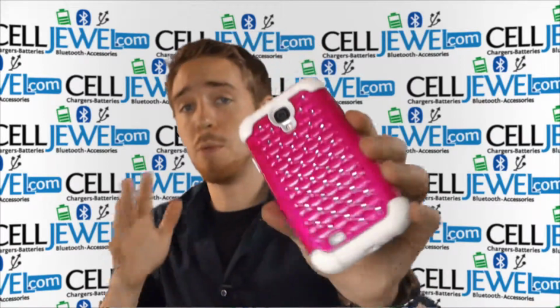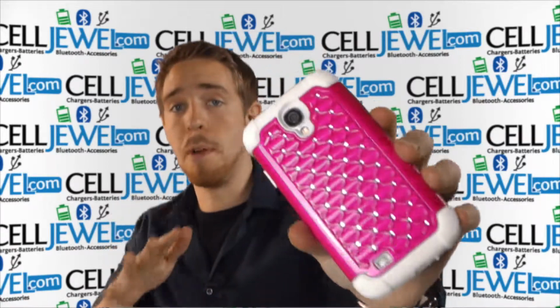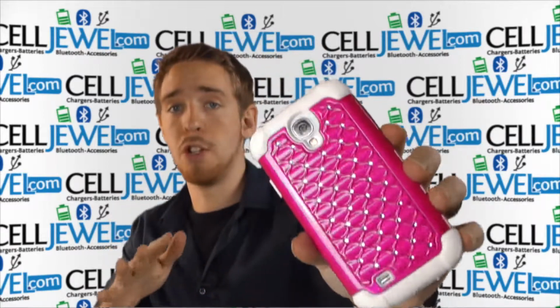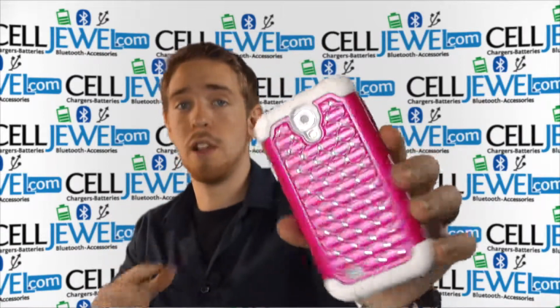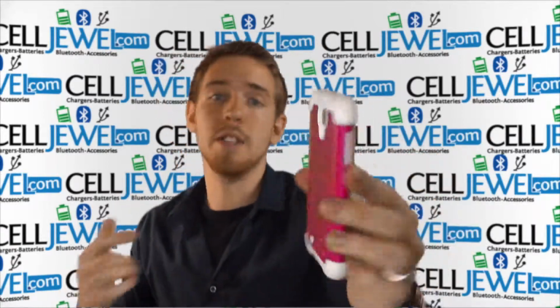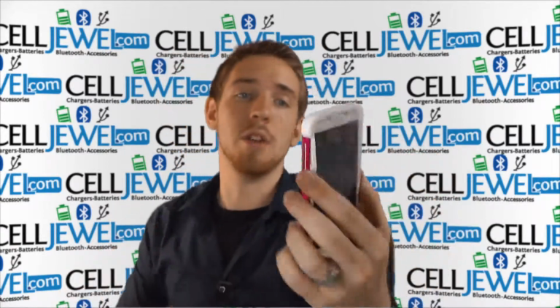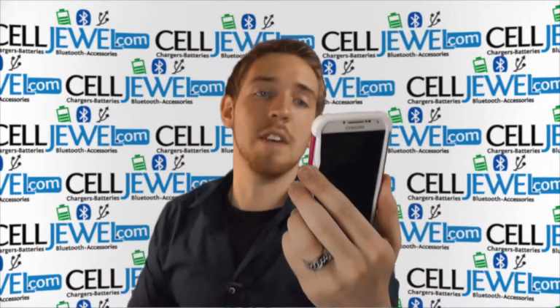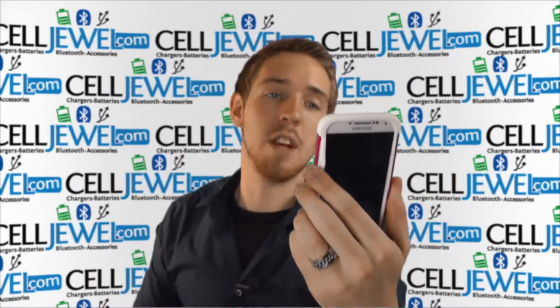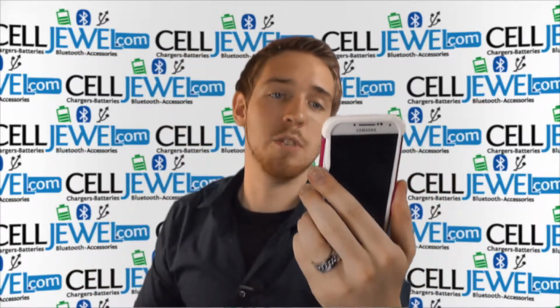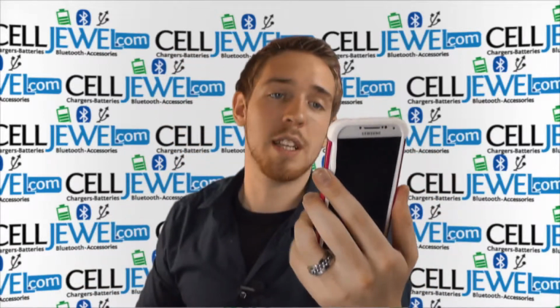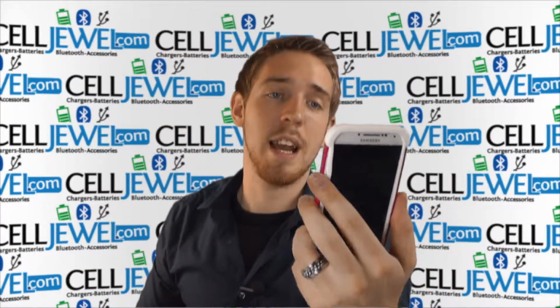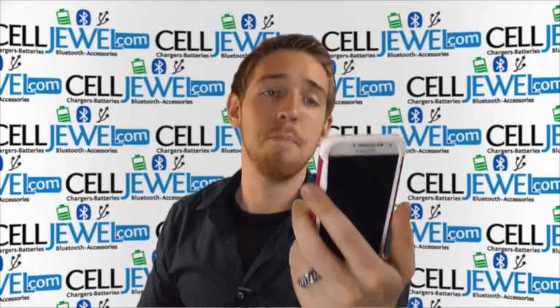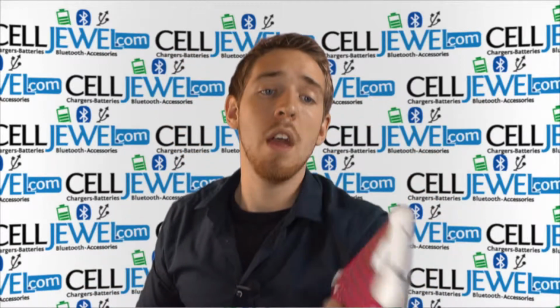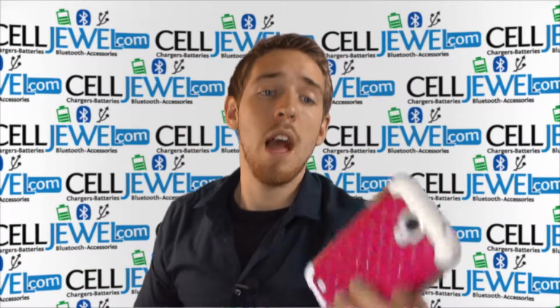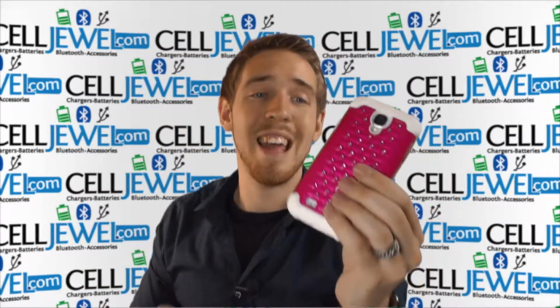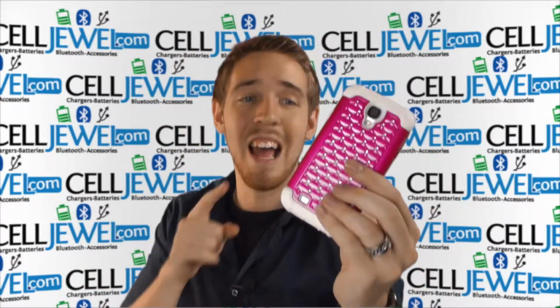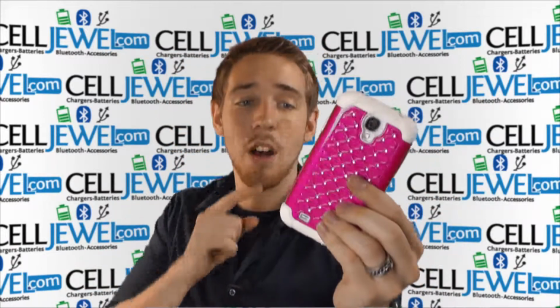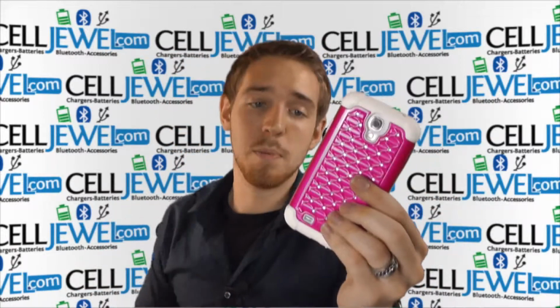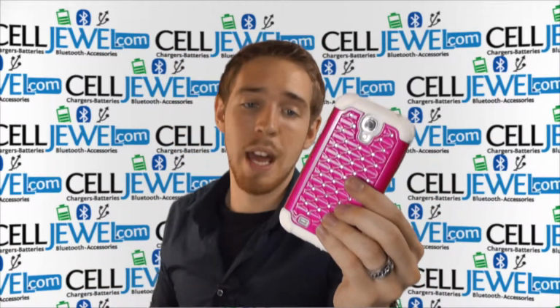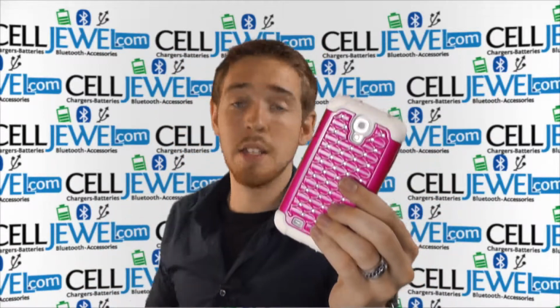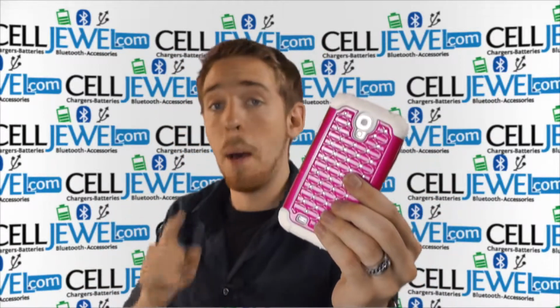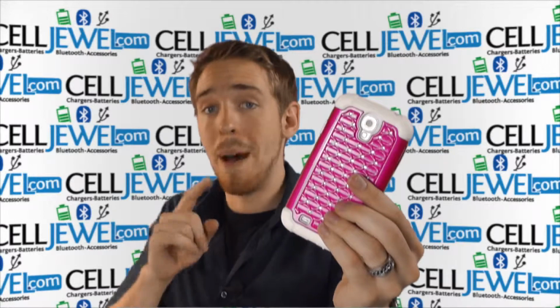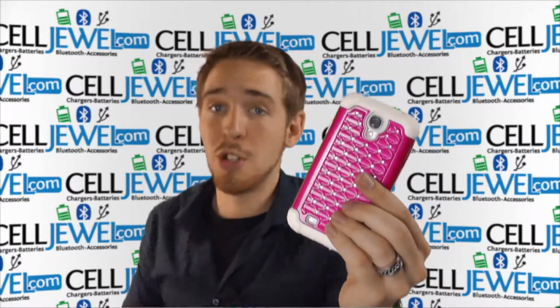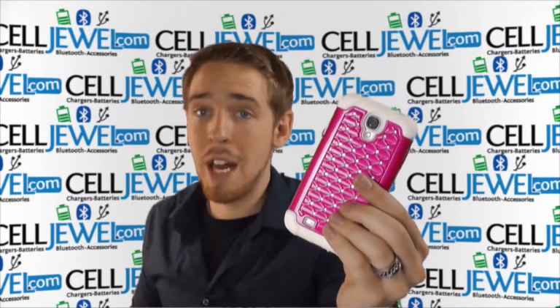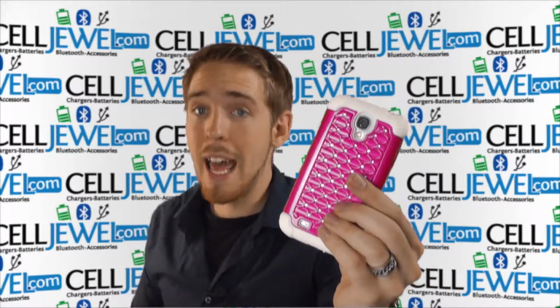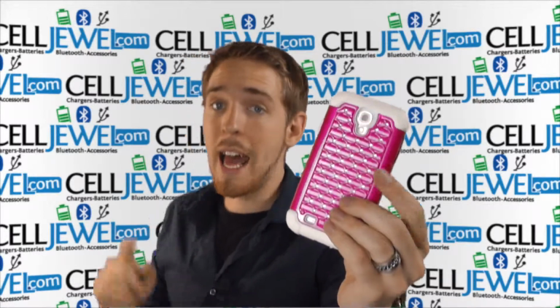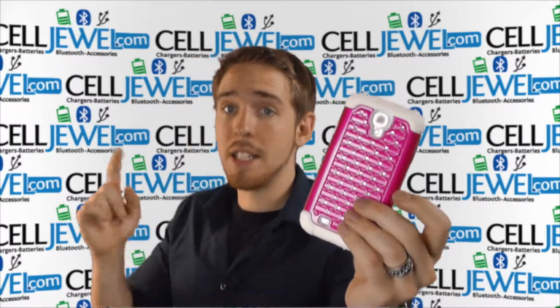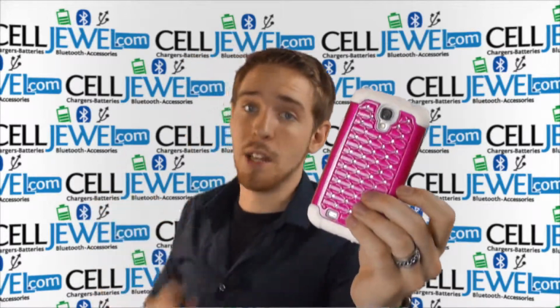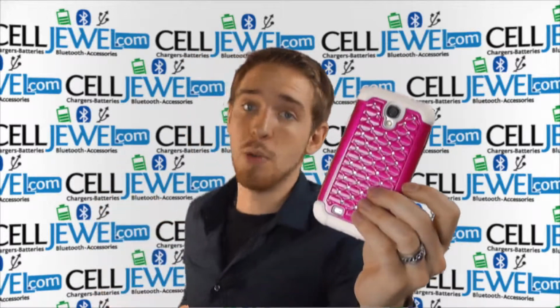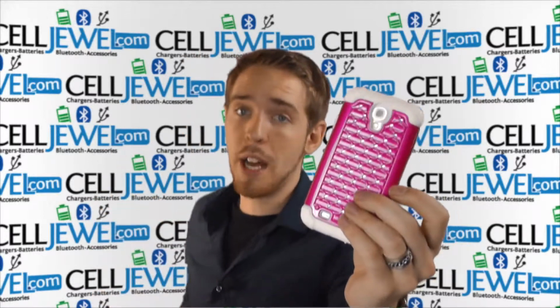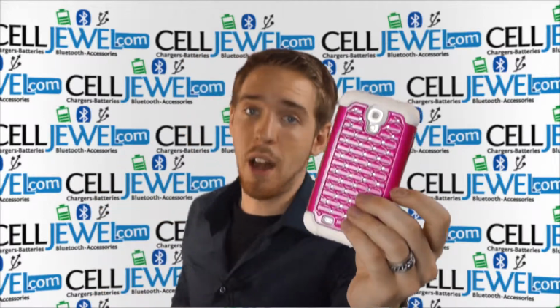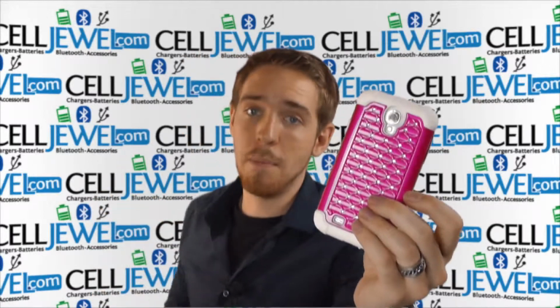There are more pictures online, so you can definitely go and check that out. Awesome case — buy yours today at celljewel.com.